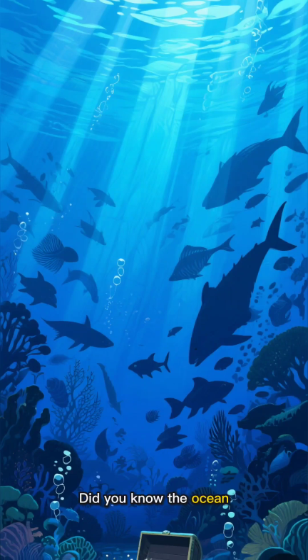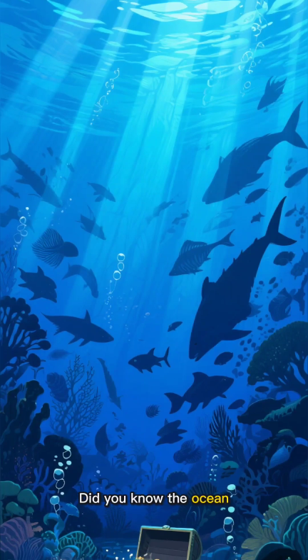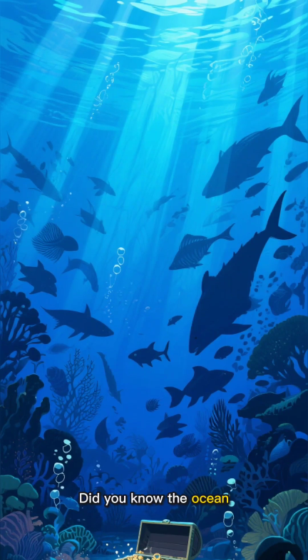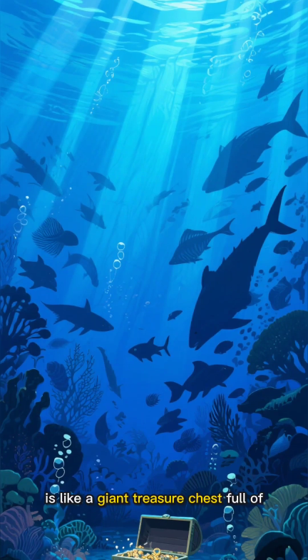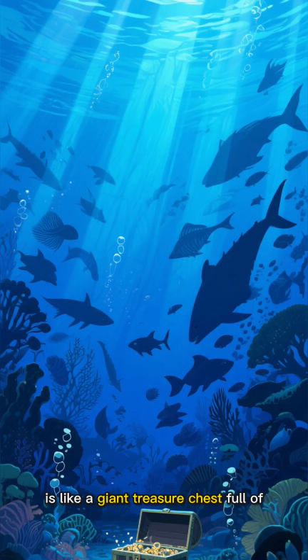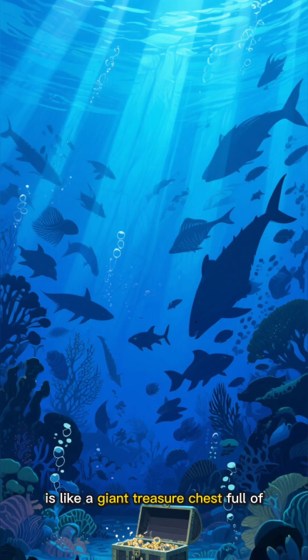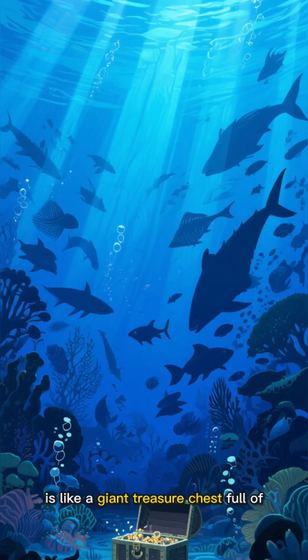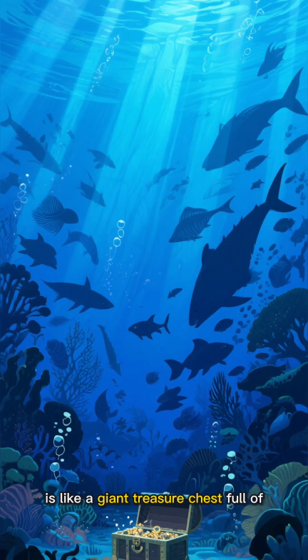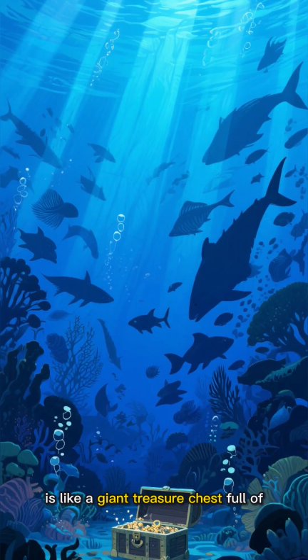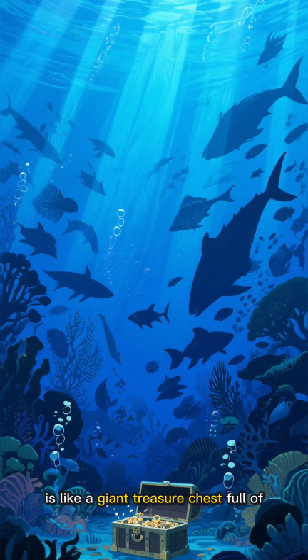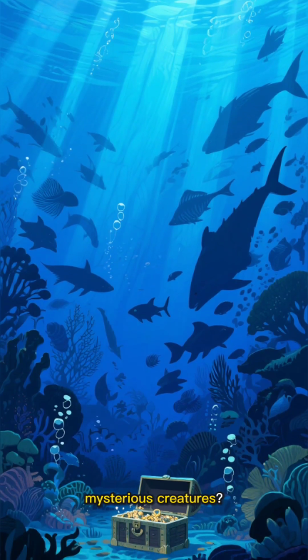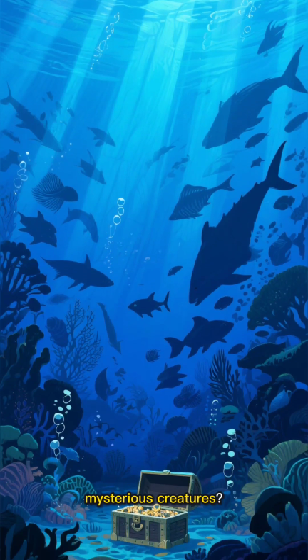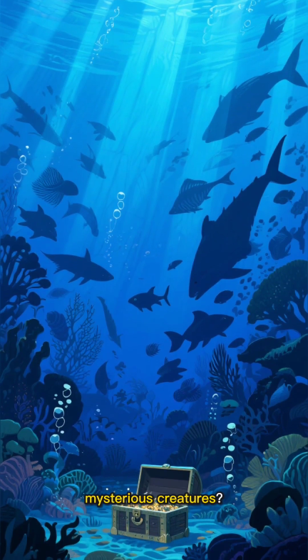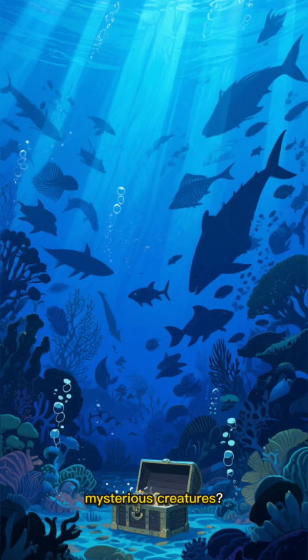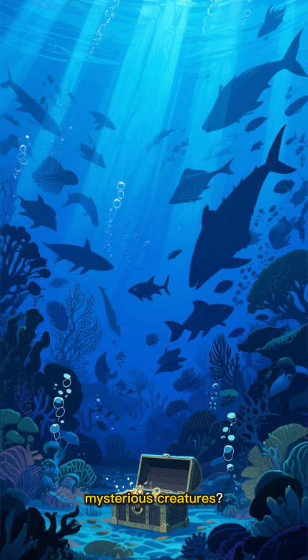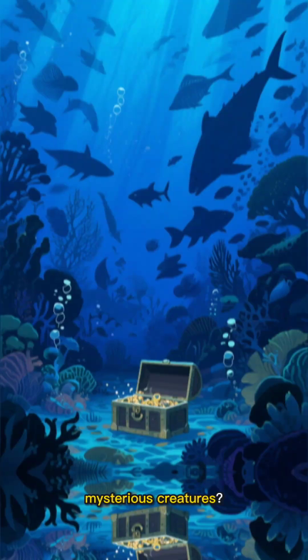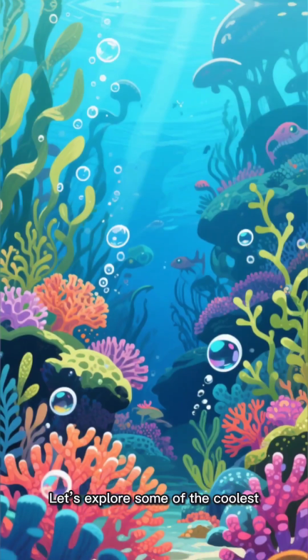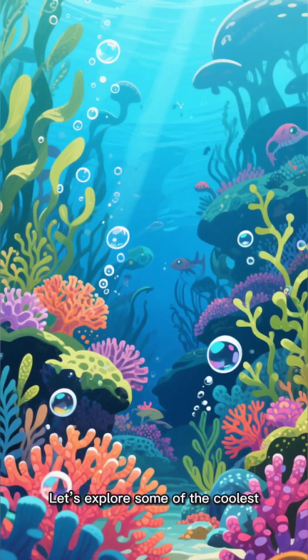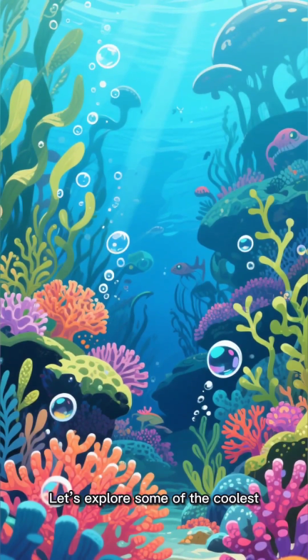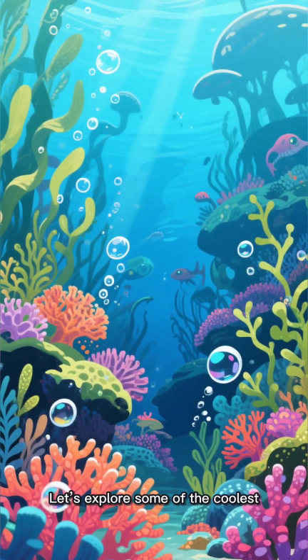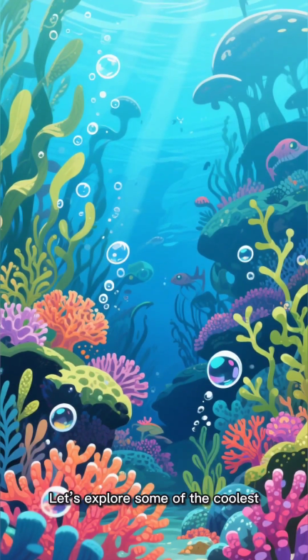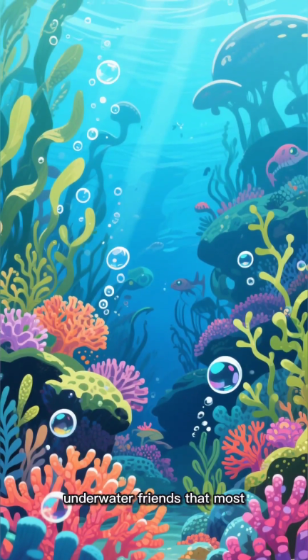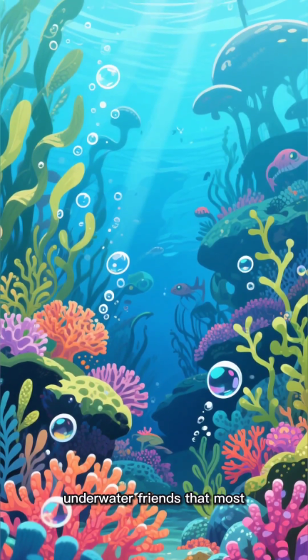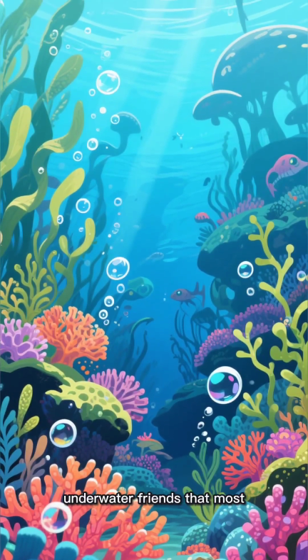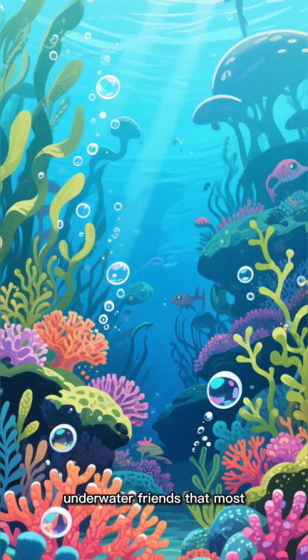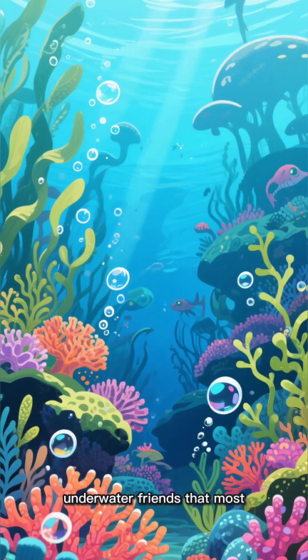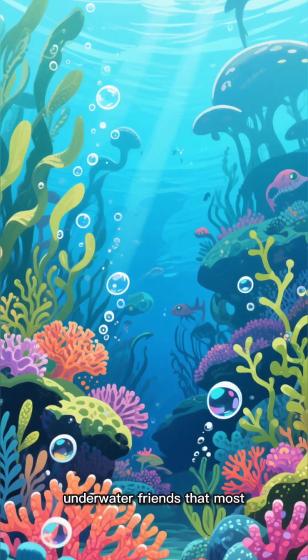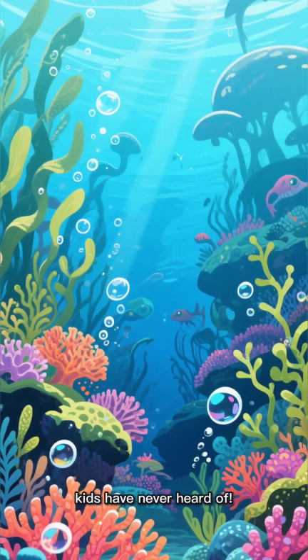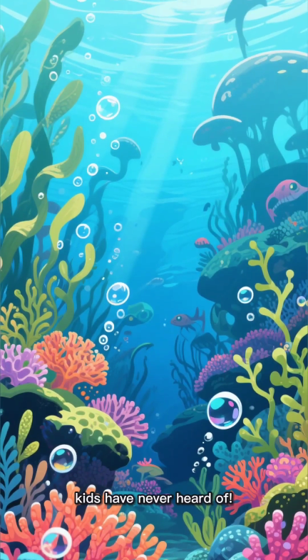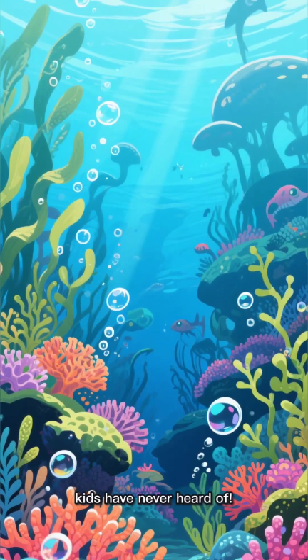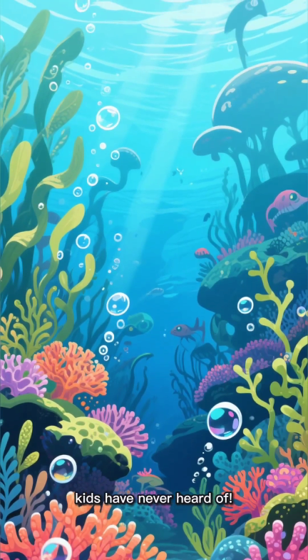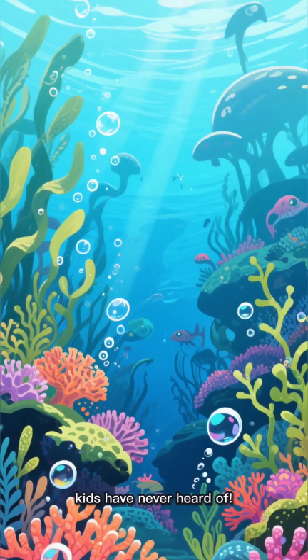Did you know the ocean is like a giant treasure chest full of mysterious creatures? Let's explore some of the coolest underwater friends that most kids have never heard of.